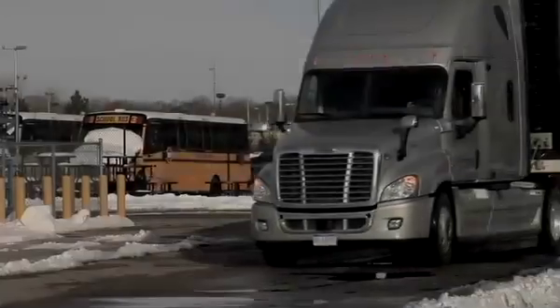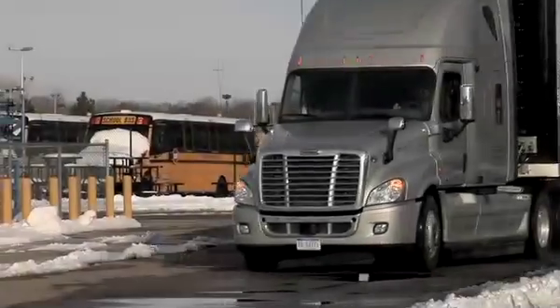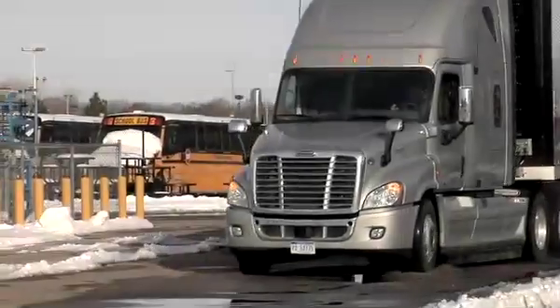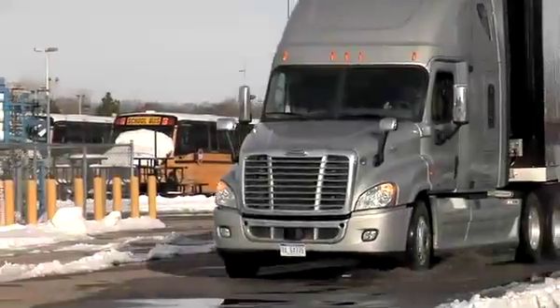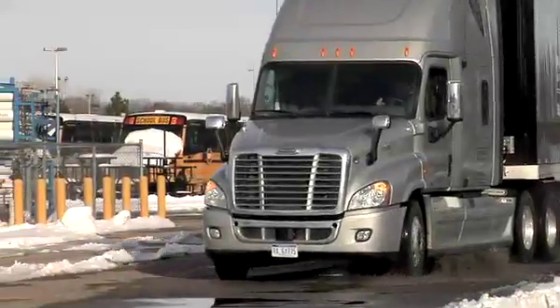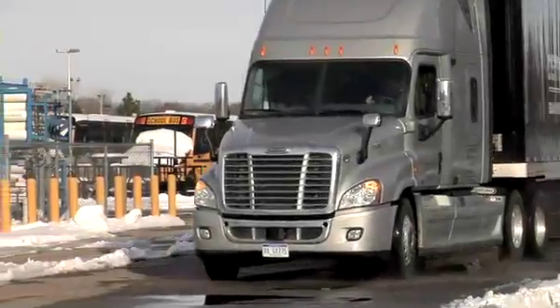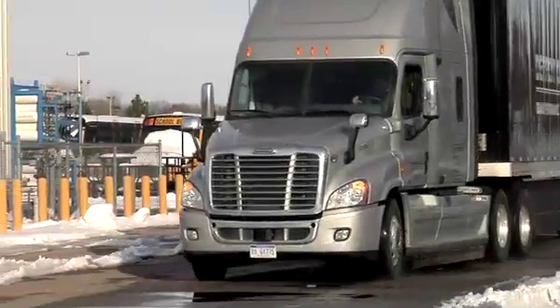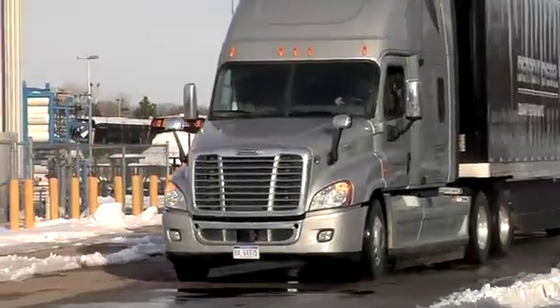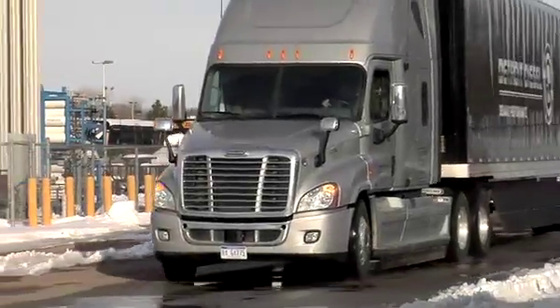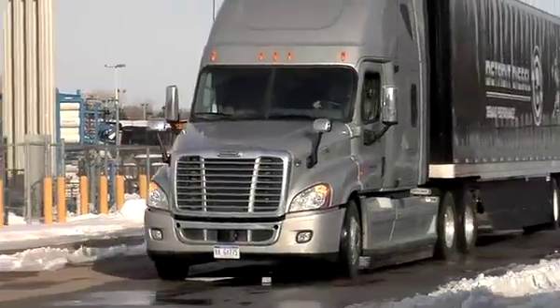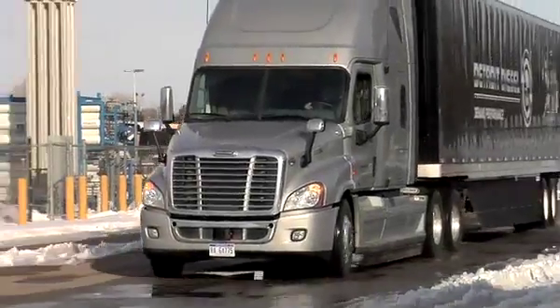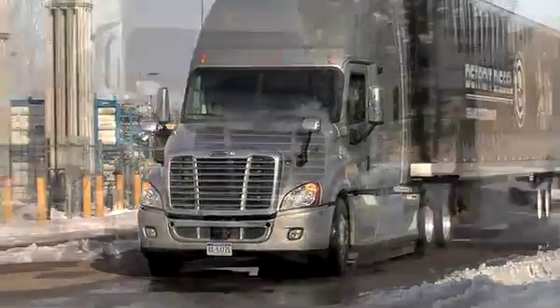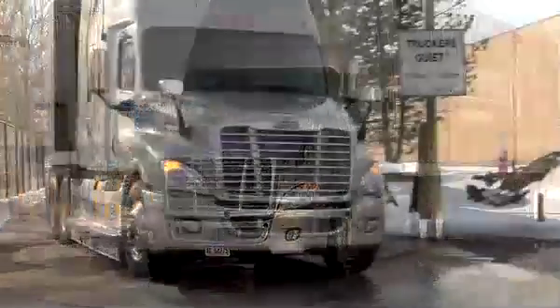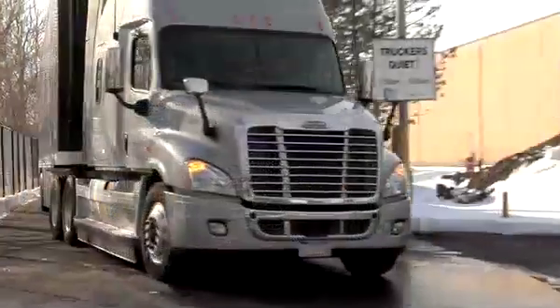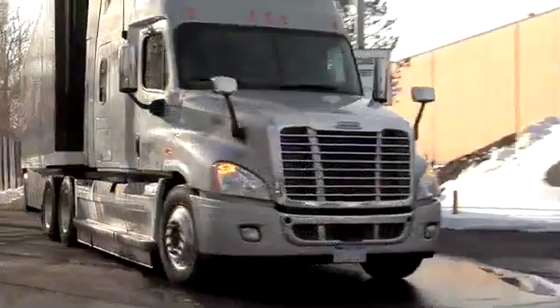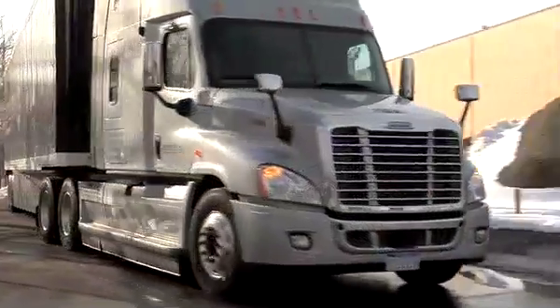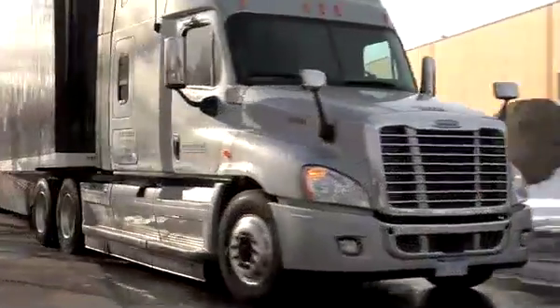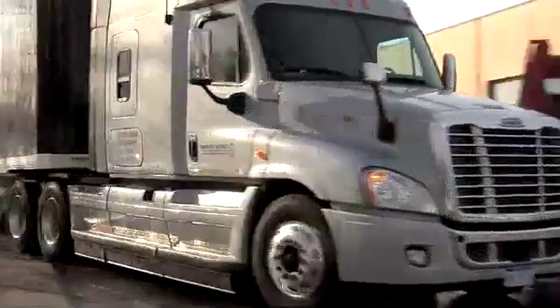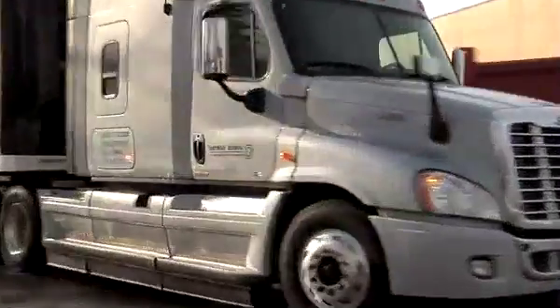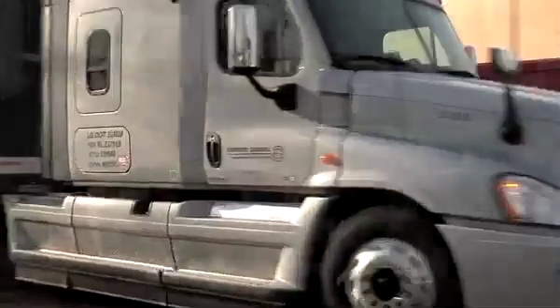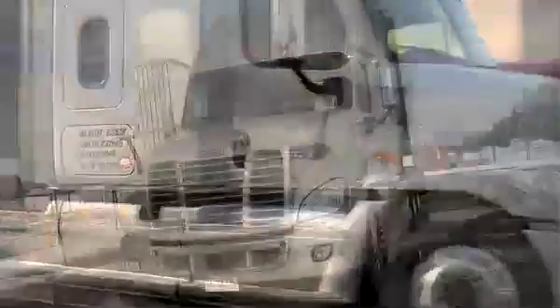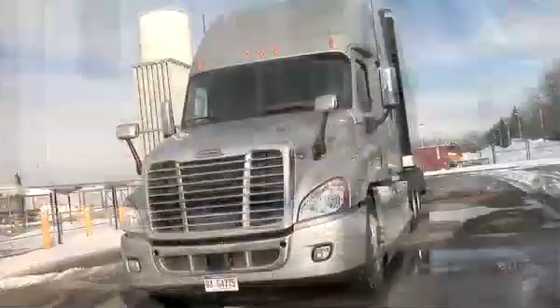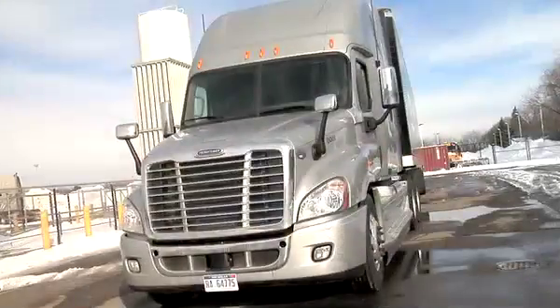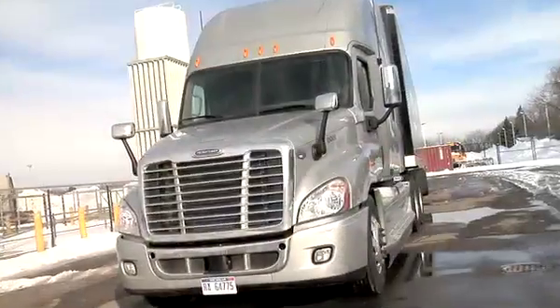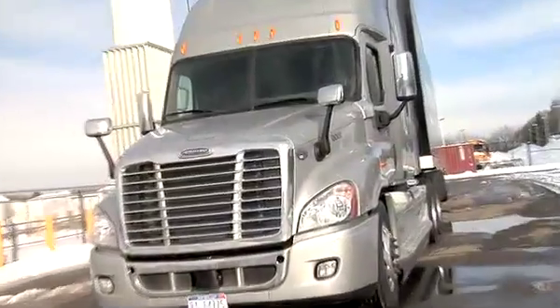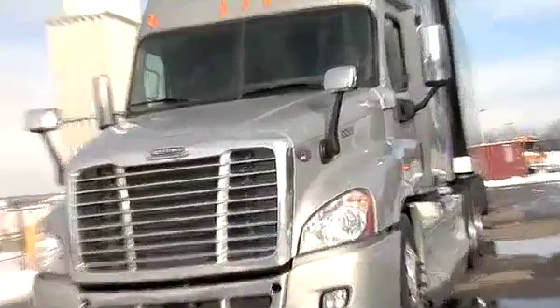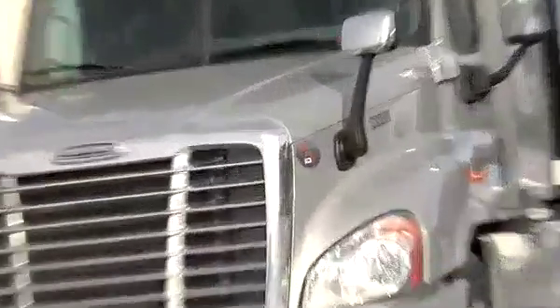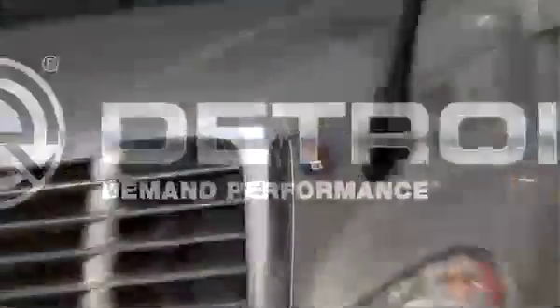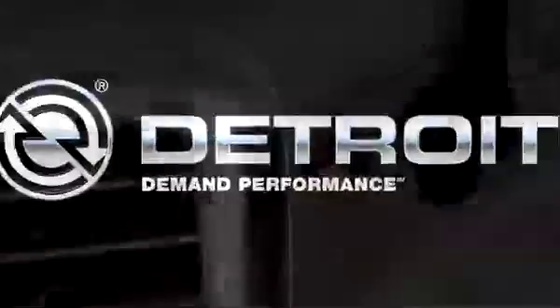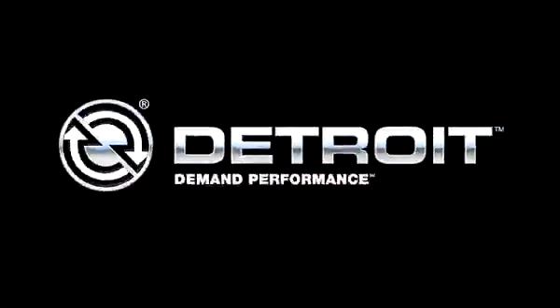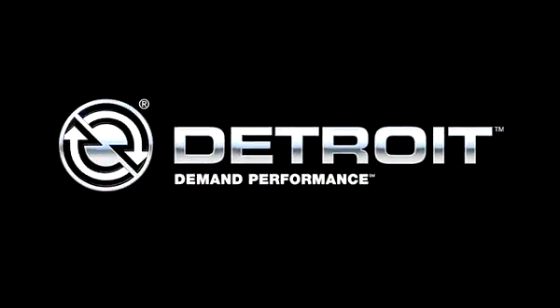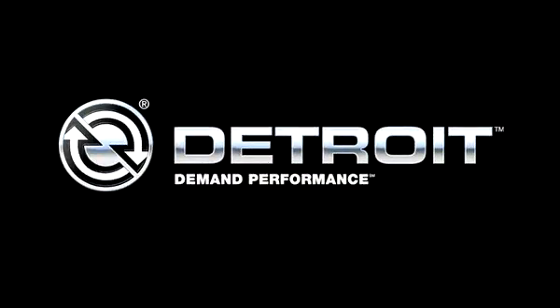You demand a lot of your trucks and your engine. That's why you need to demand Detroit.